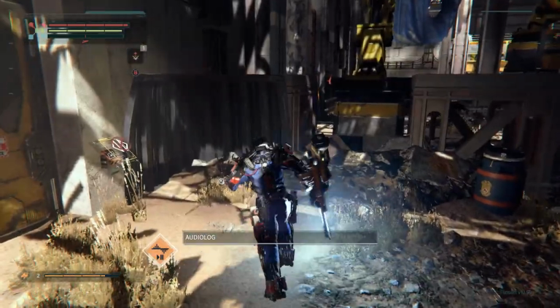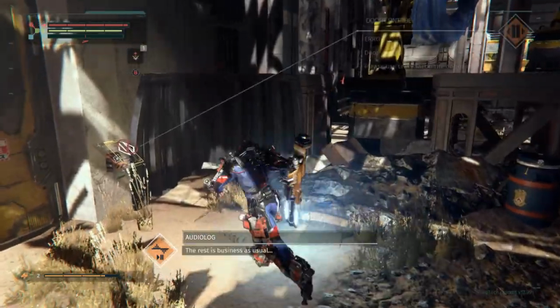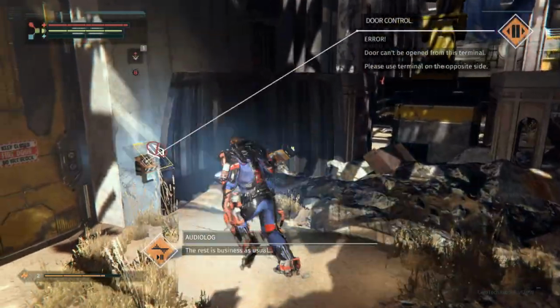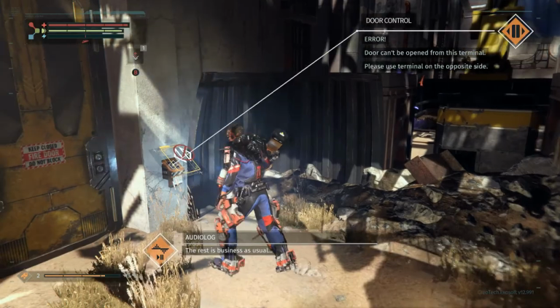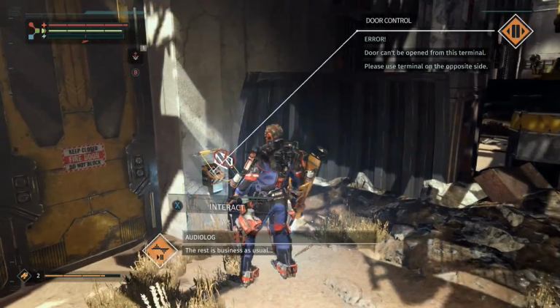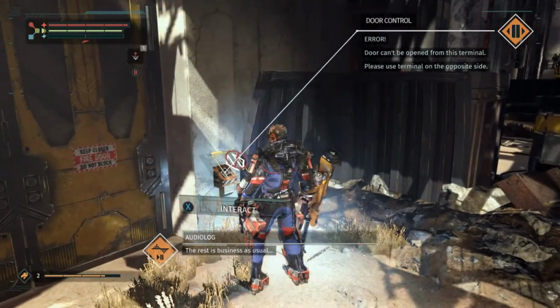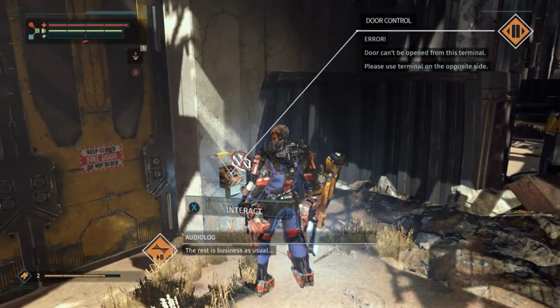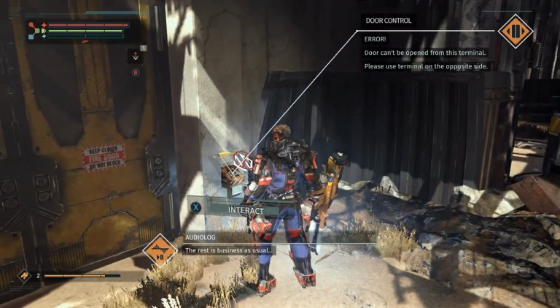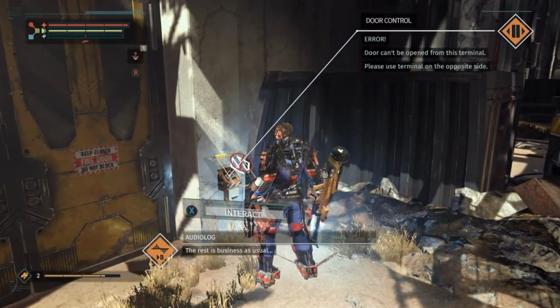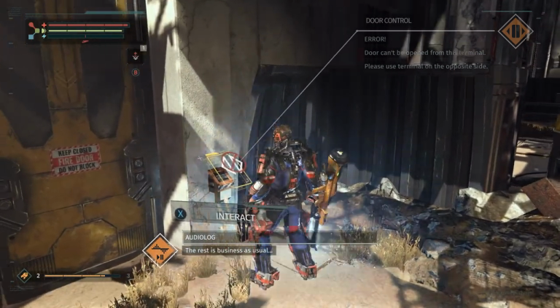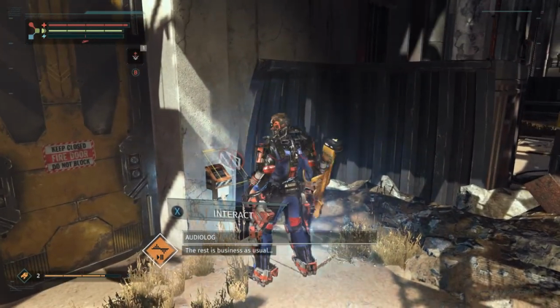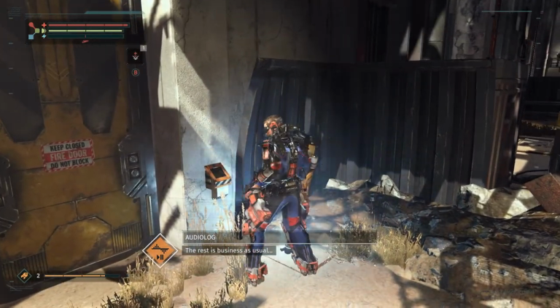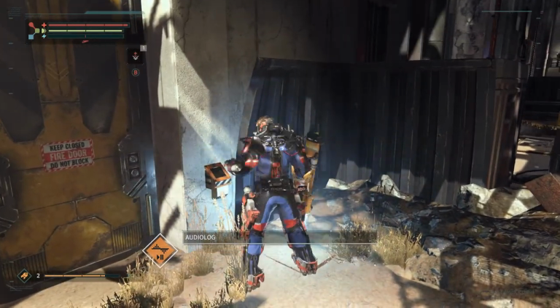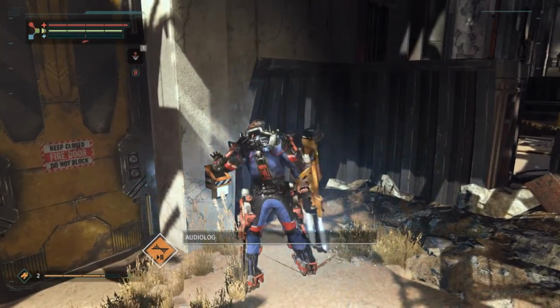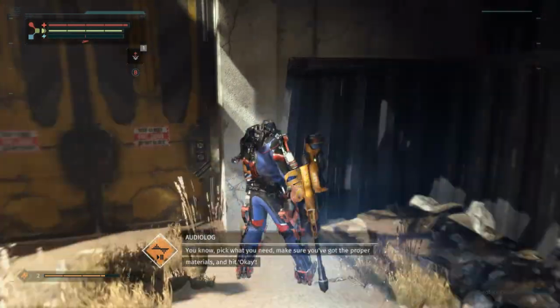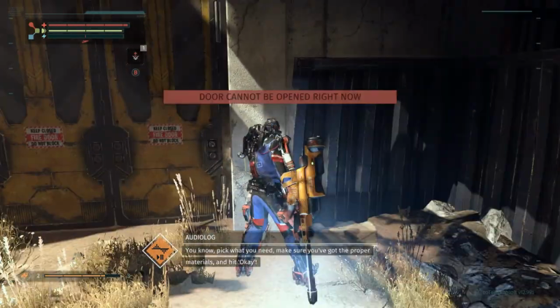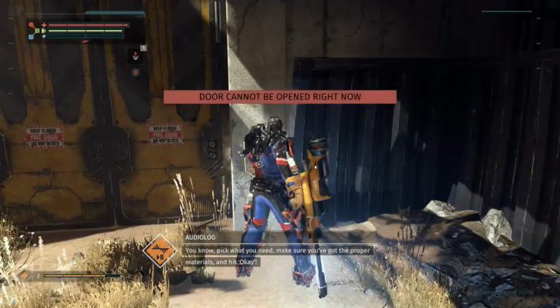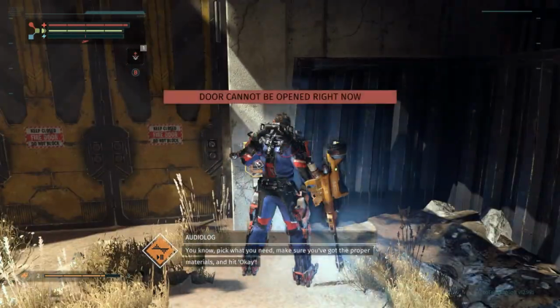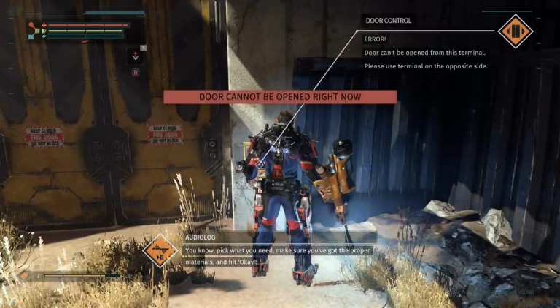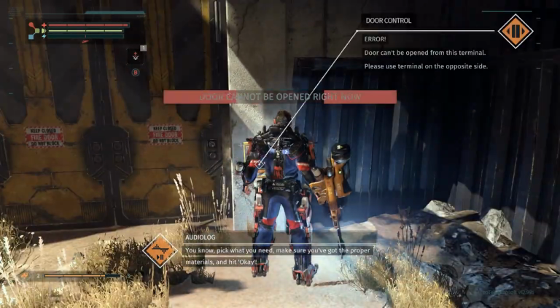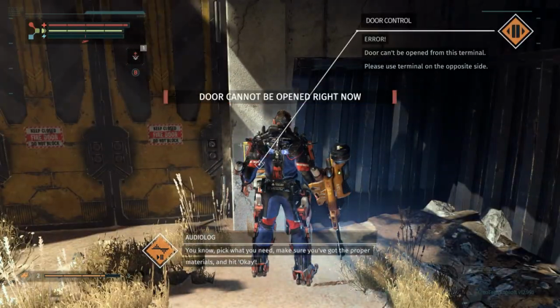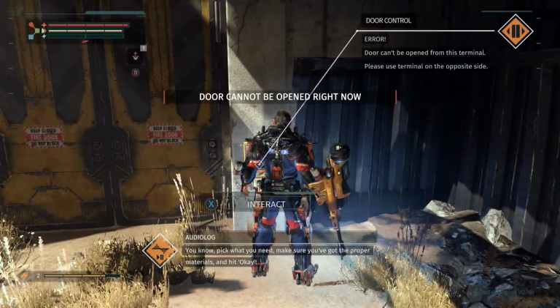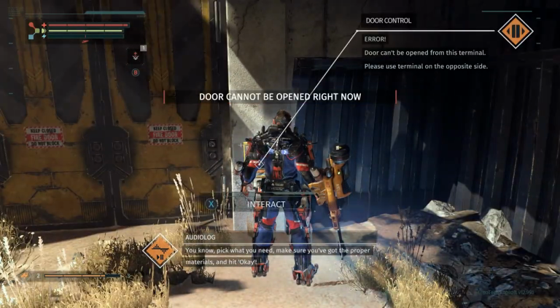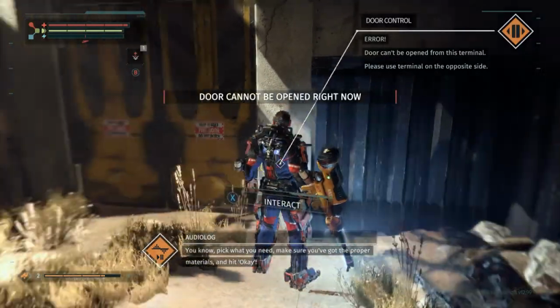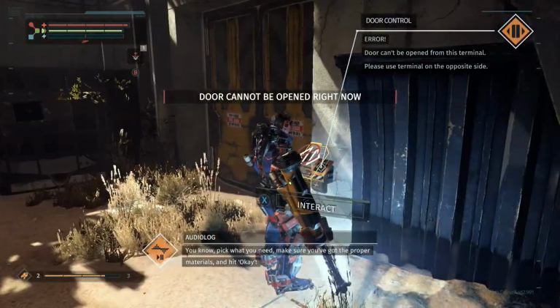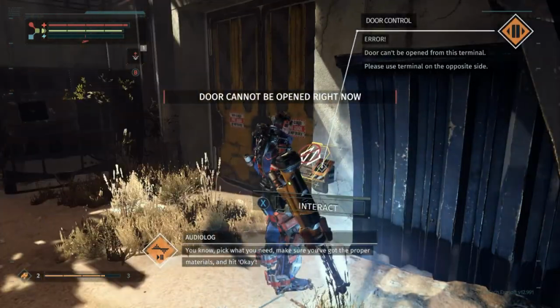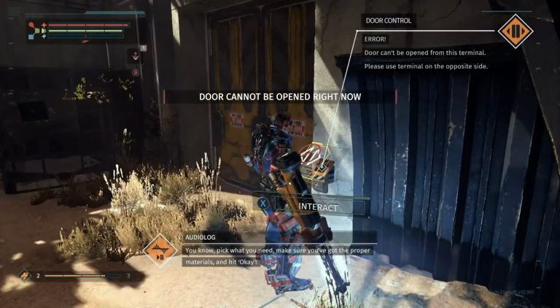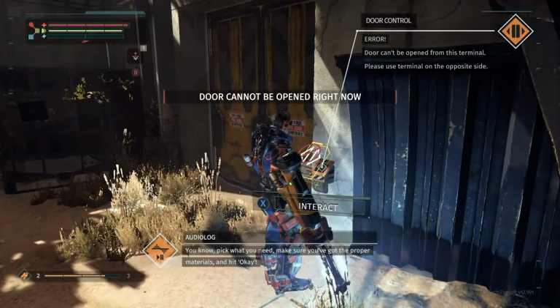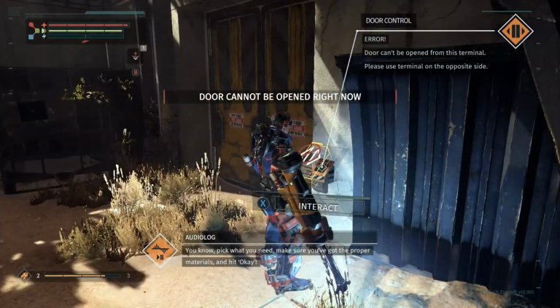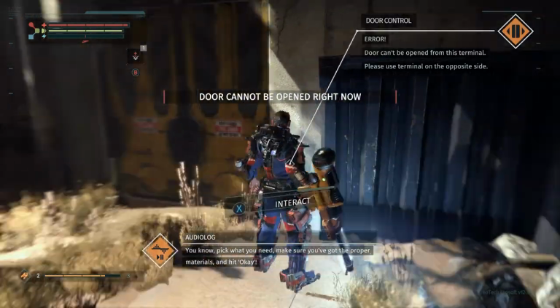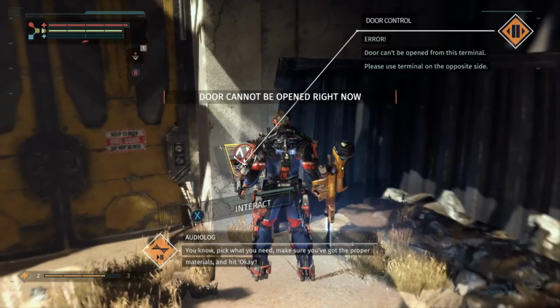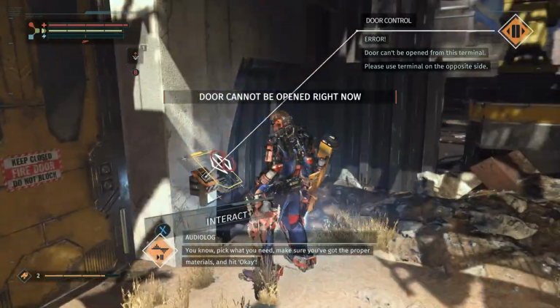The rest is business as usual. Pick what you need, make sure you got the proper materials, and hit OK.